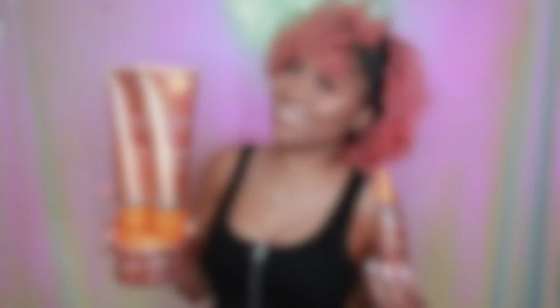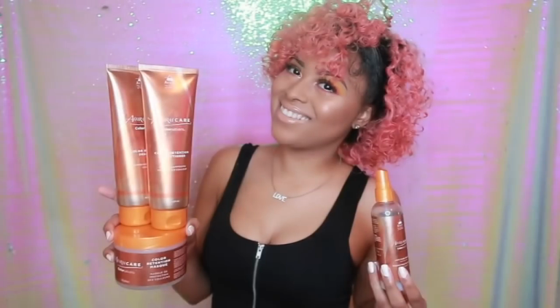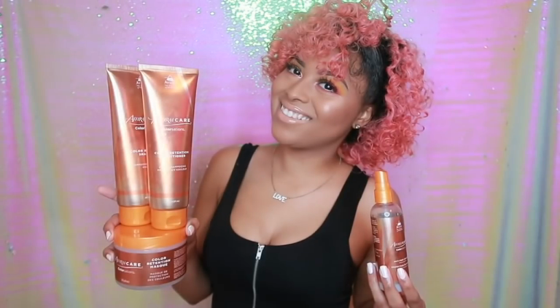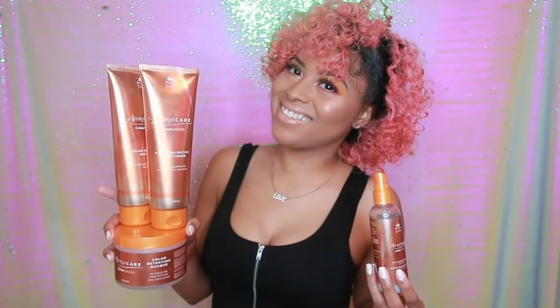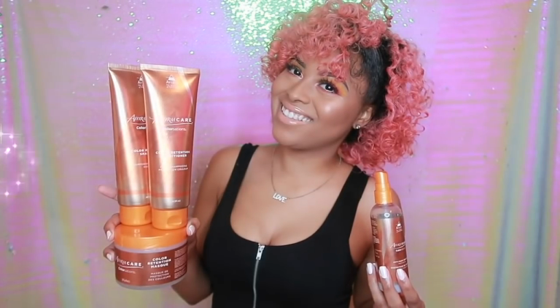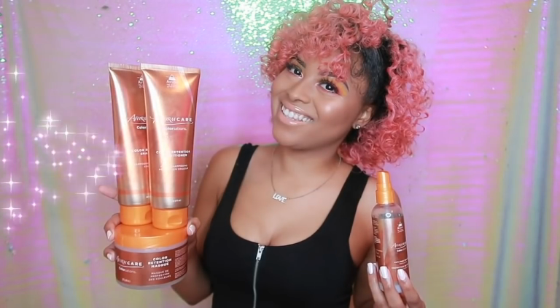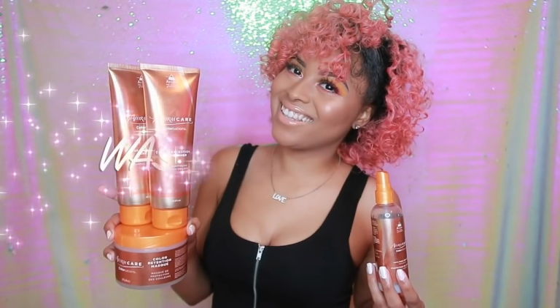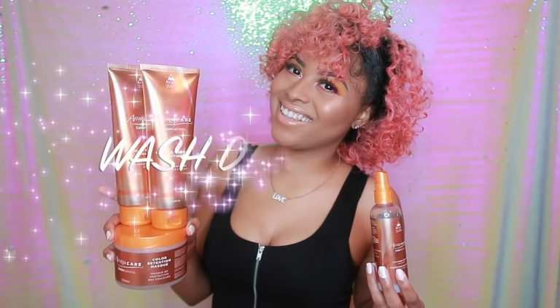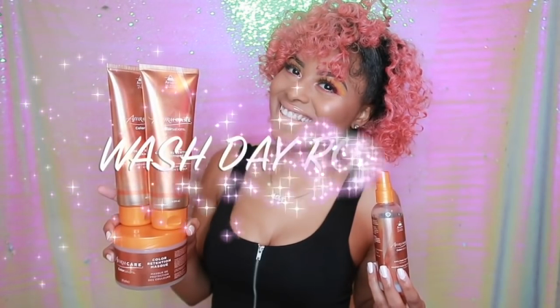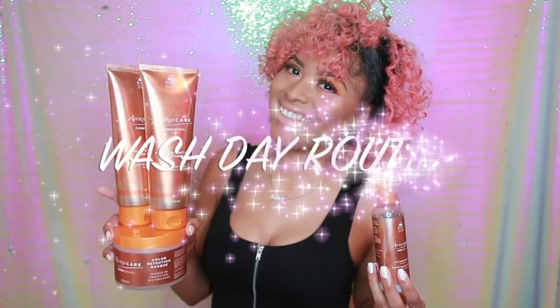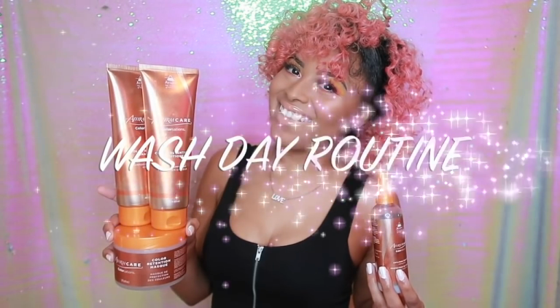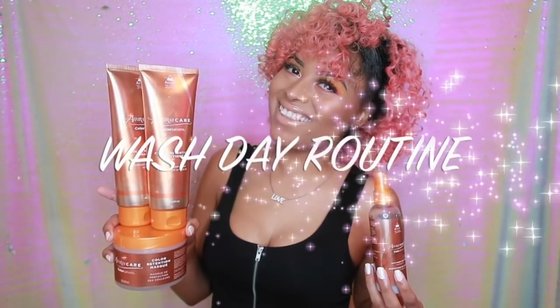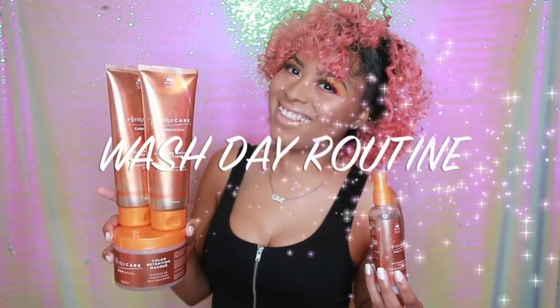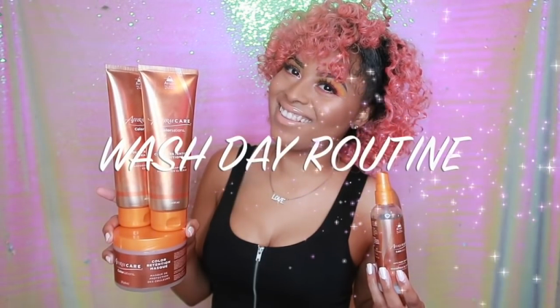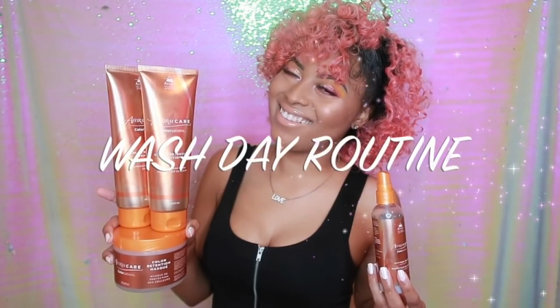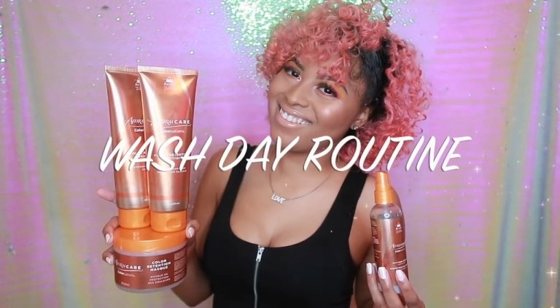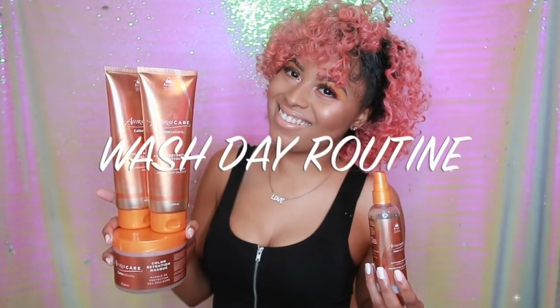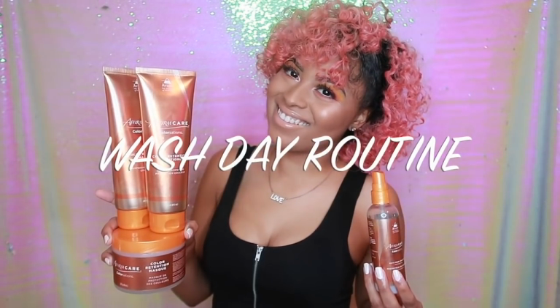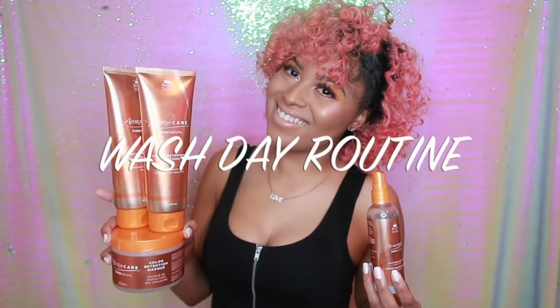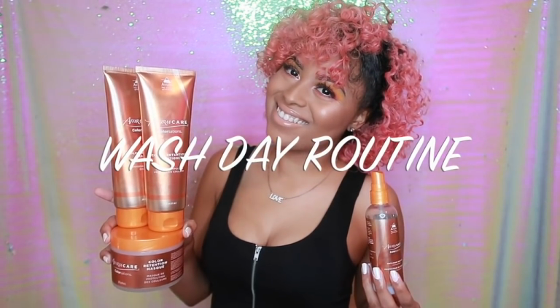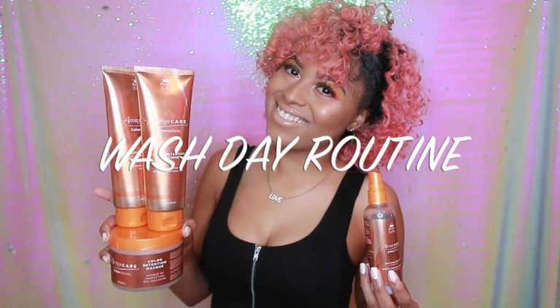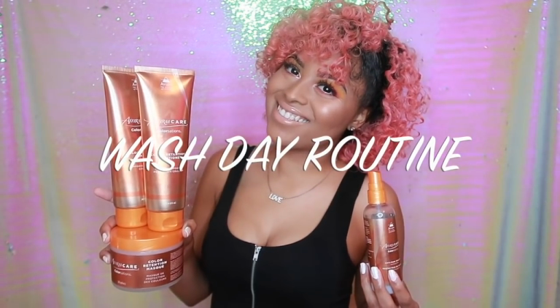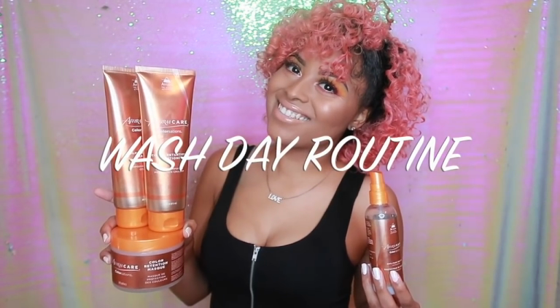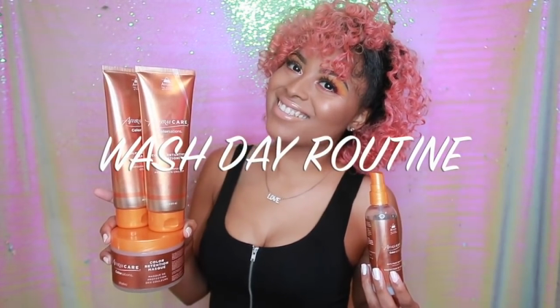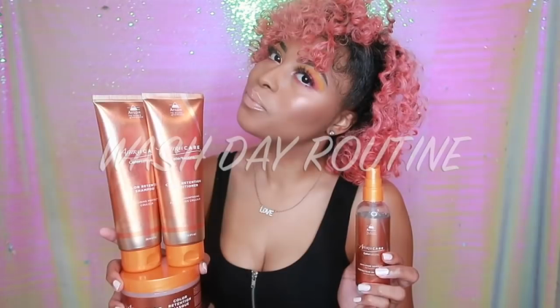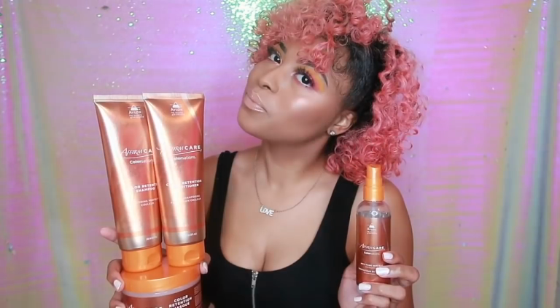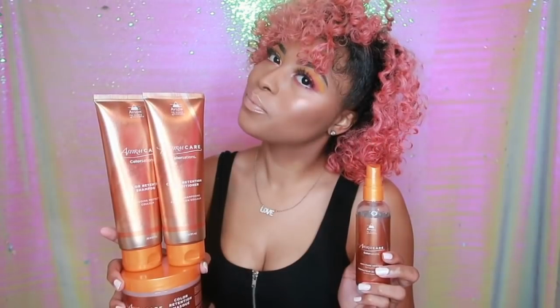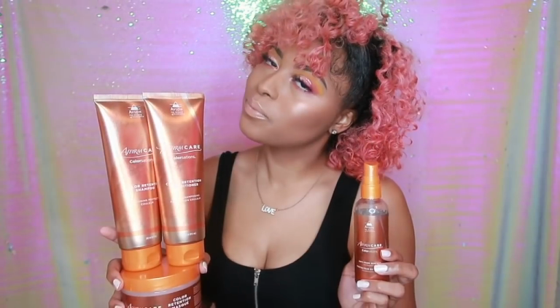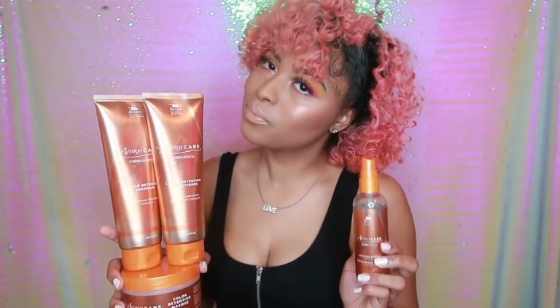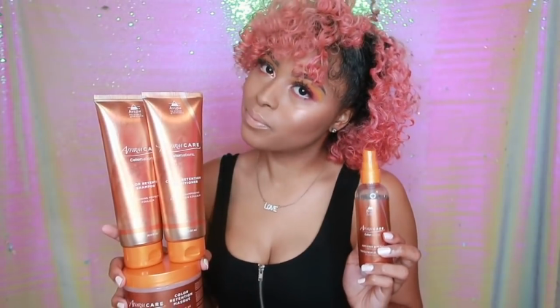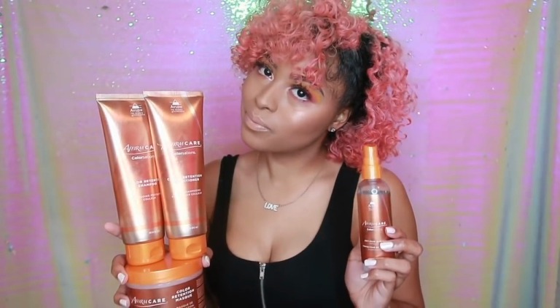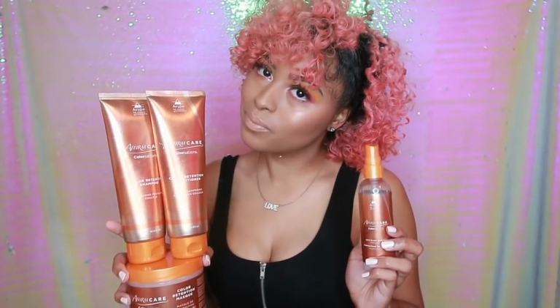Hey you all, it's me, Maya March, and I'm coming to you with some amazing new hair products.